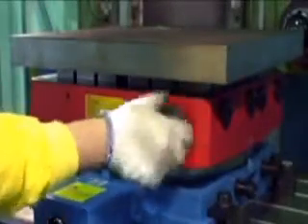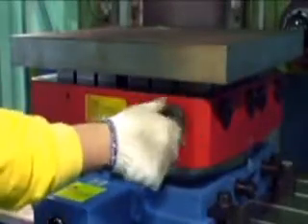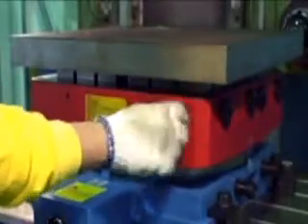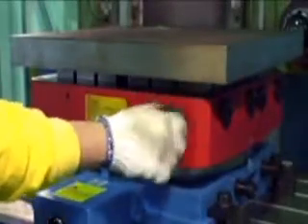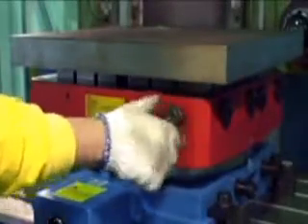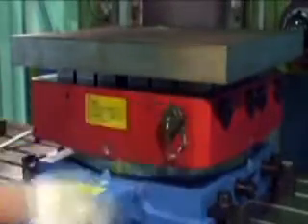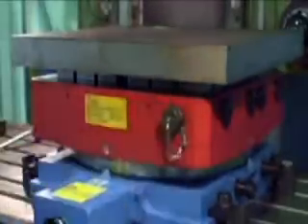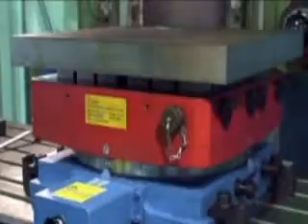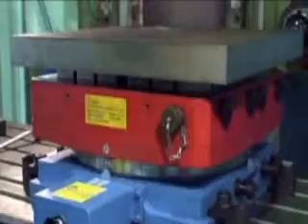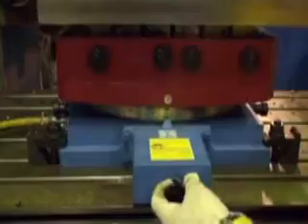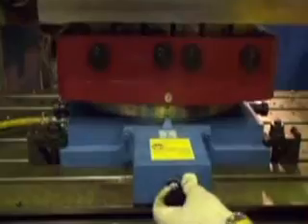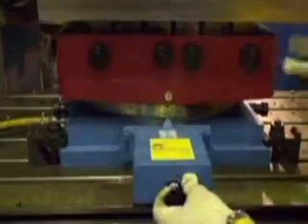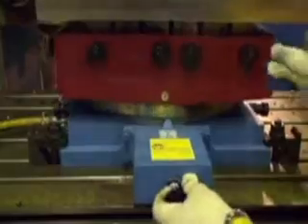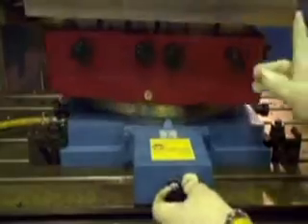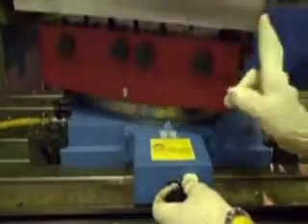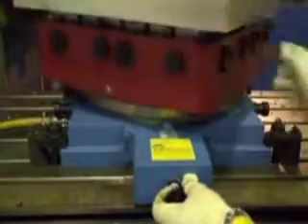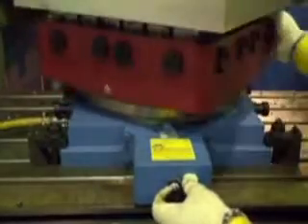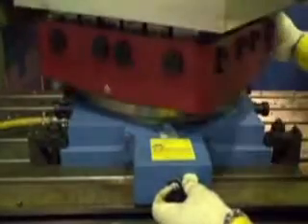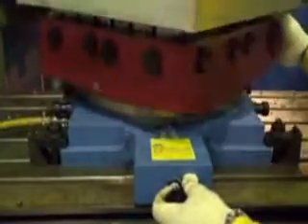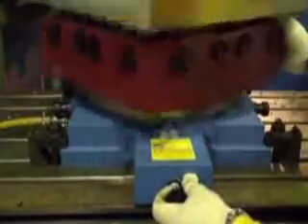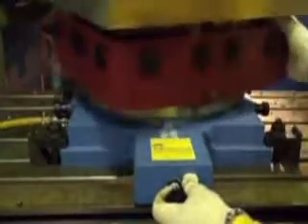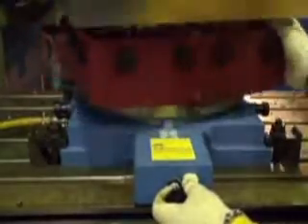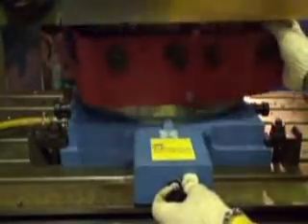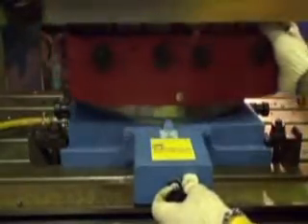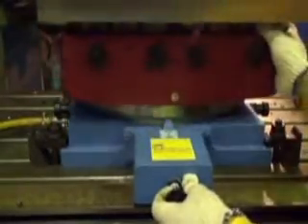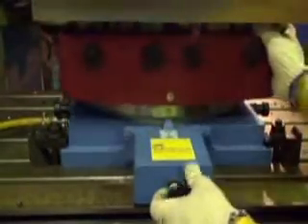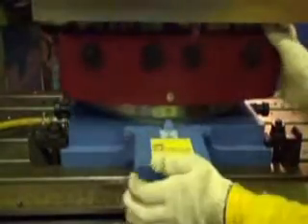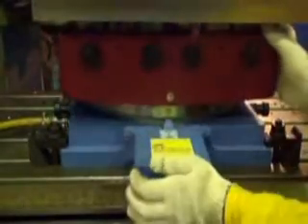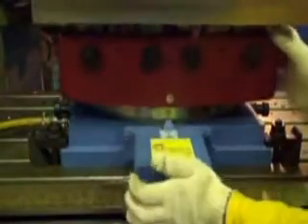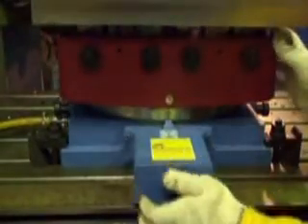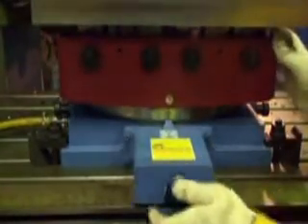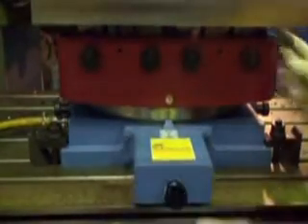With the induction blocks, unobstructed movement of cutters during machining increases efficiency.